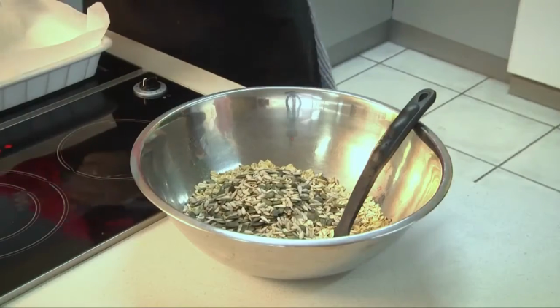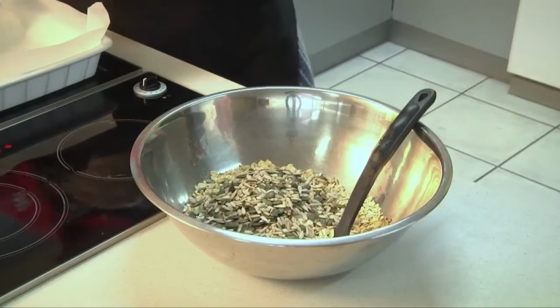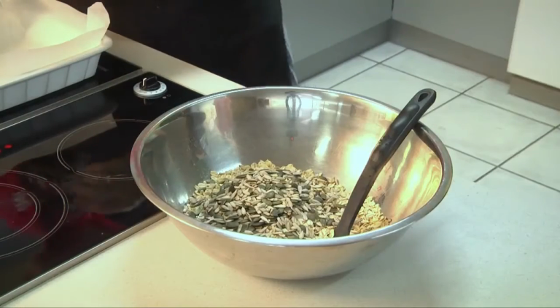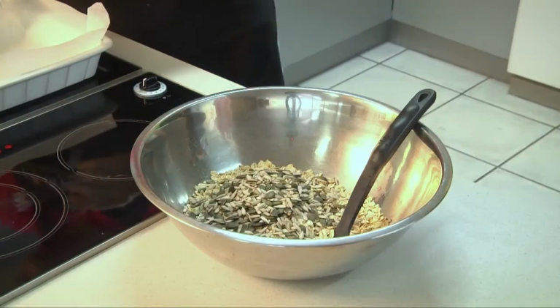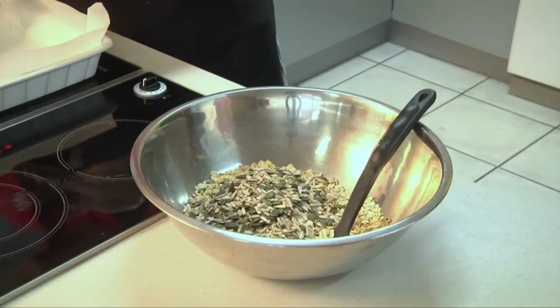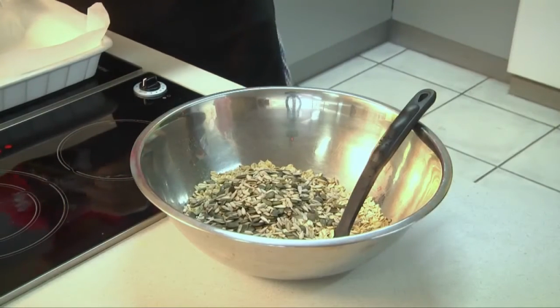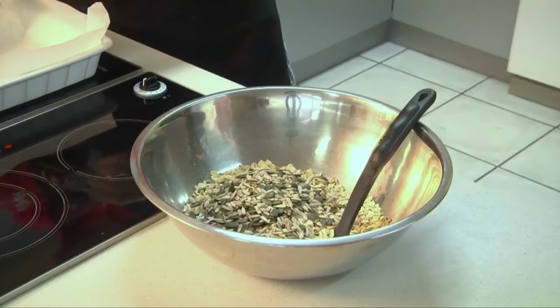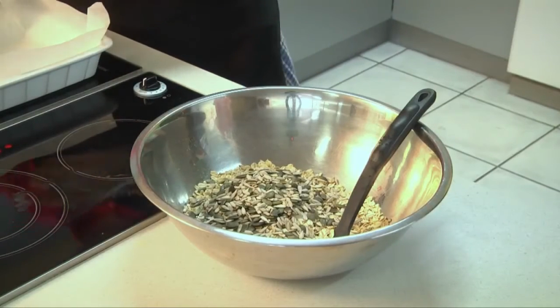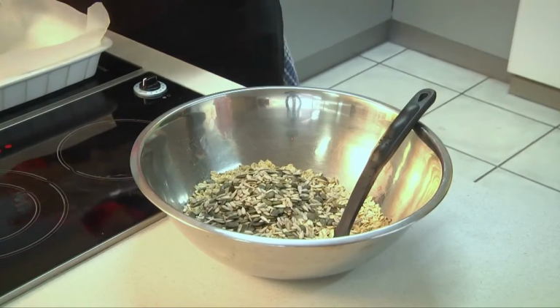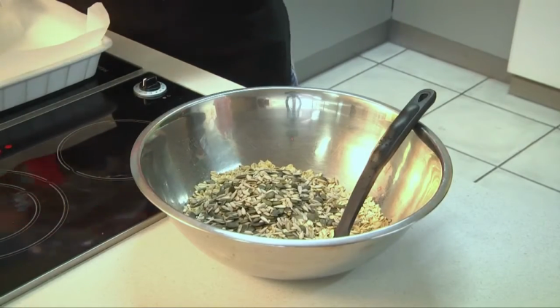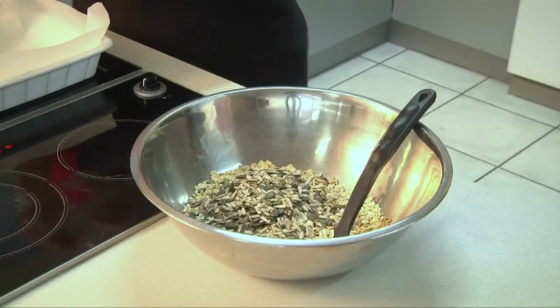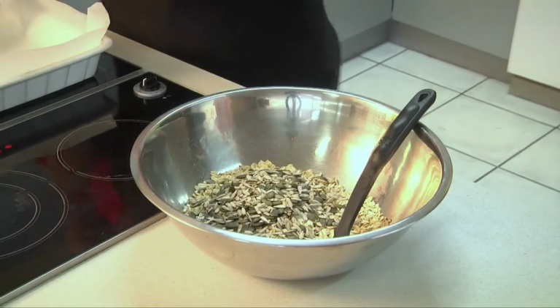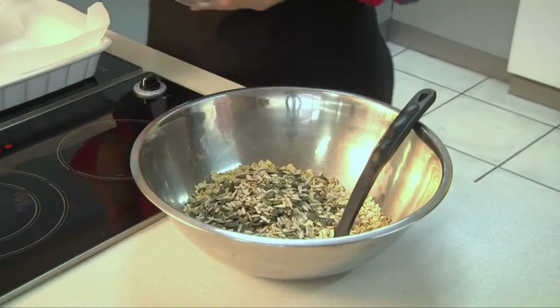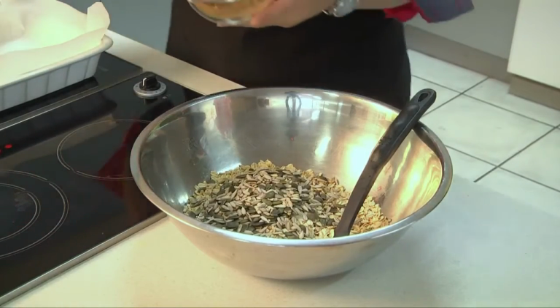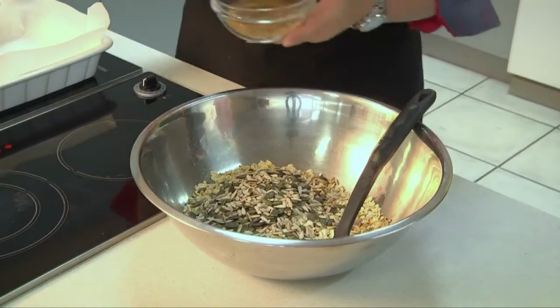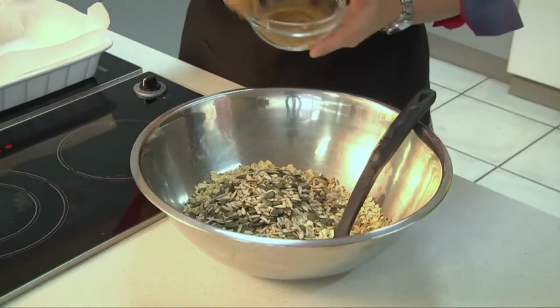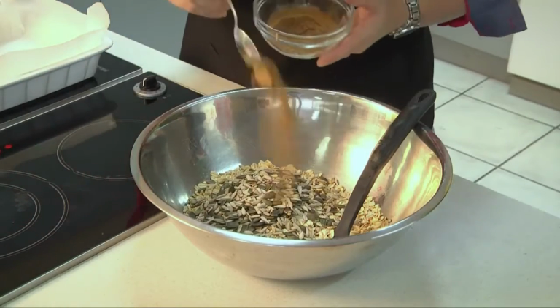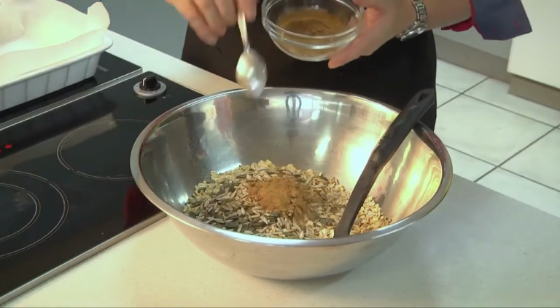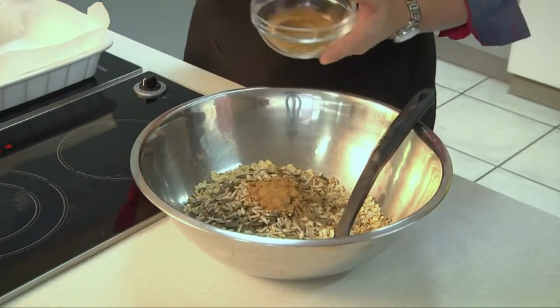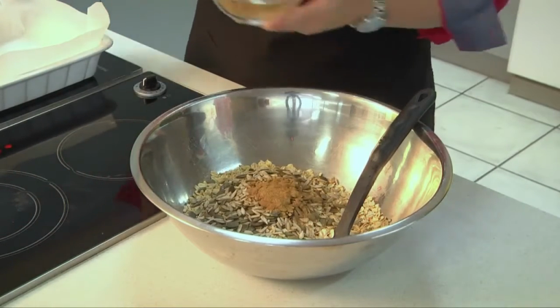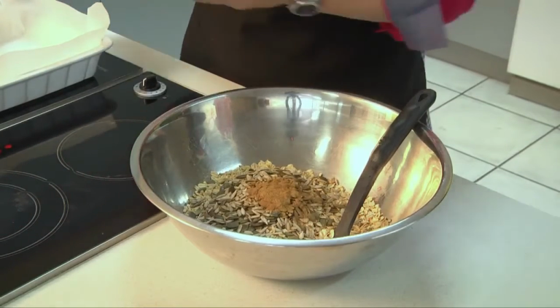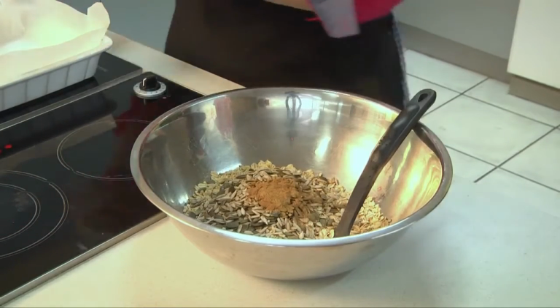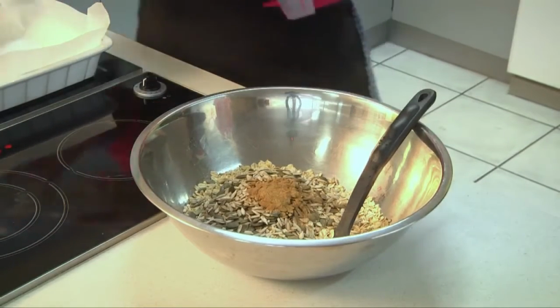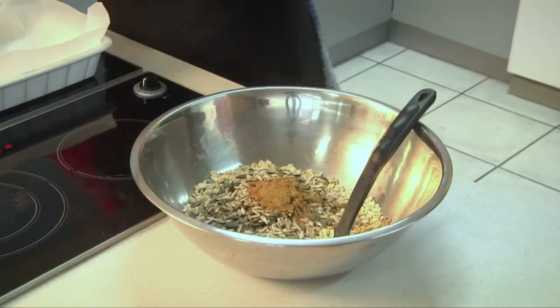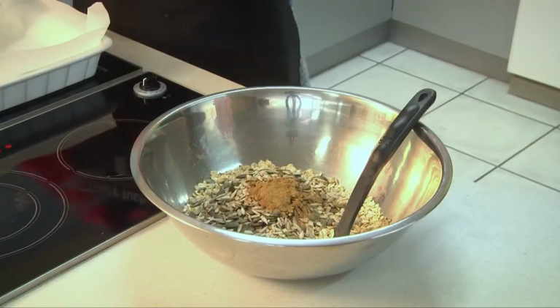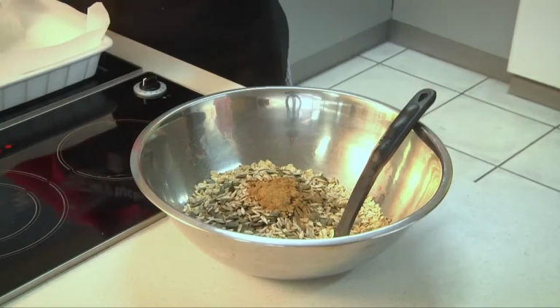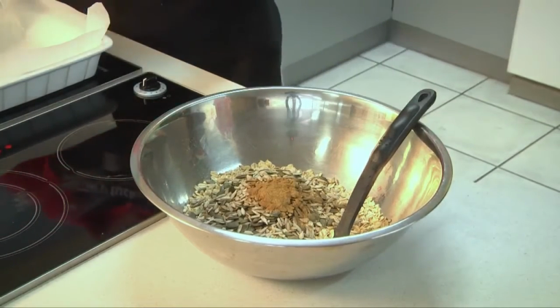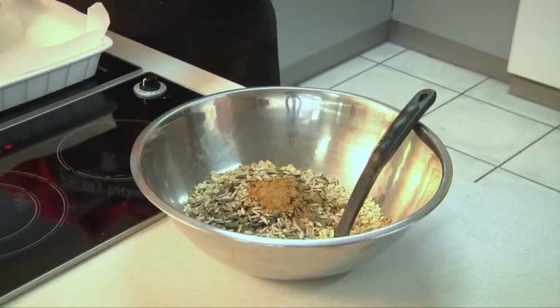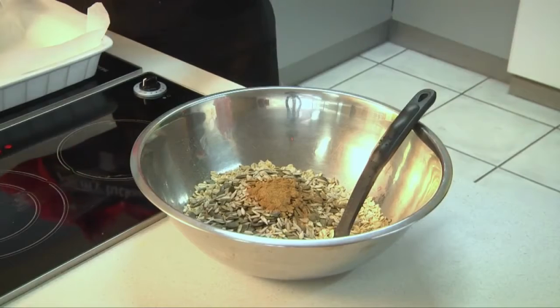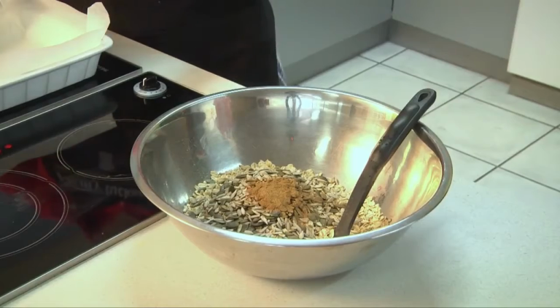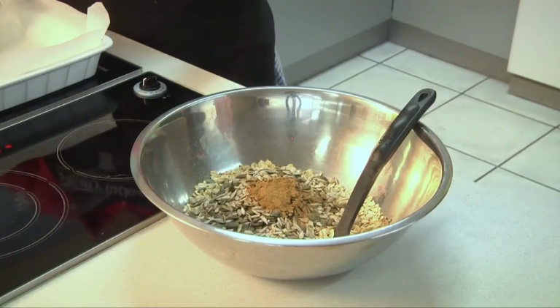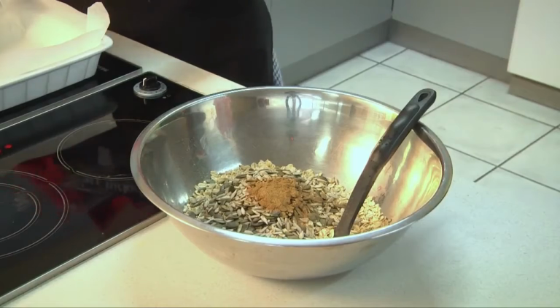There's going to be some cinnamon in there — one teaspoon of cinnamon. You can put nutmeg in, or allspice, or whatever spice you have.